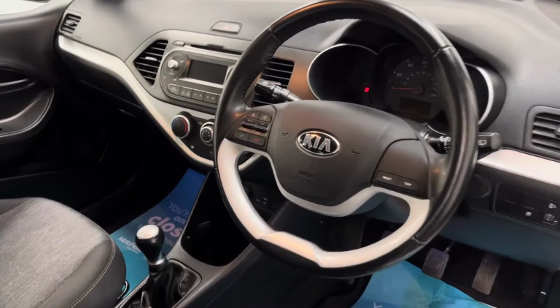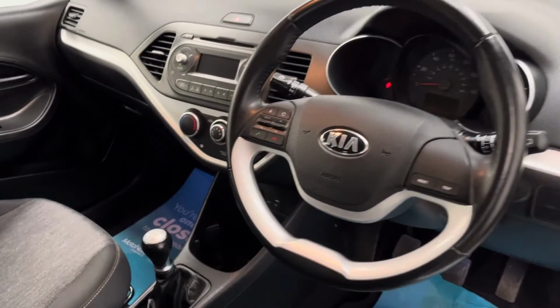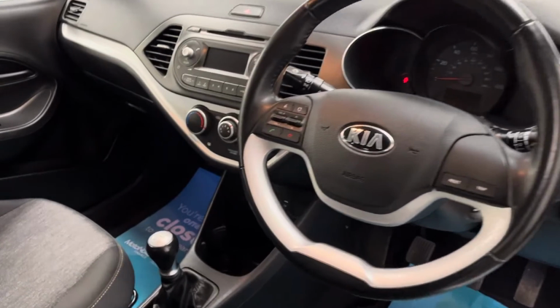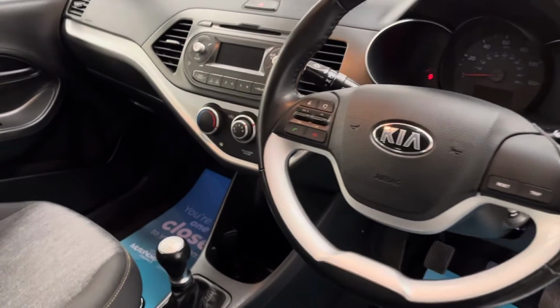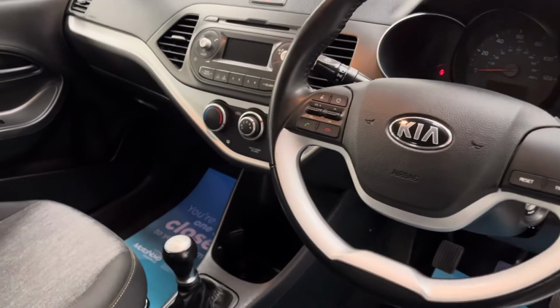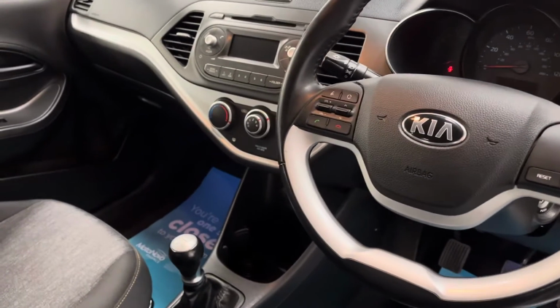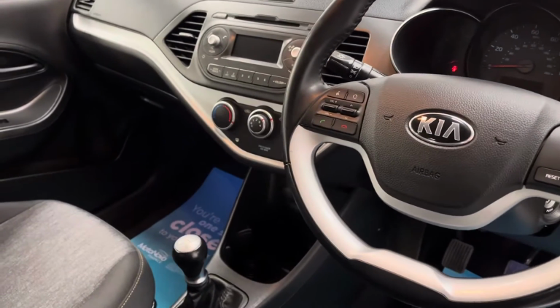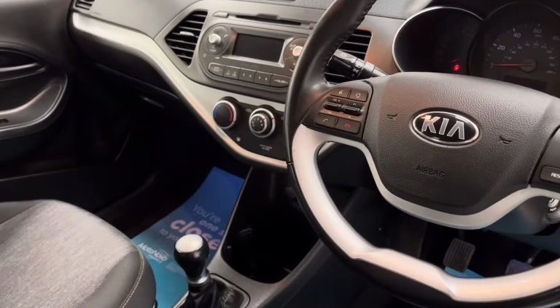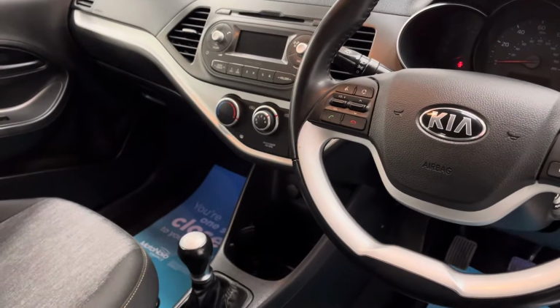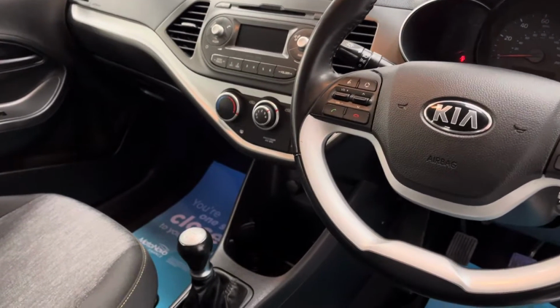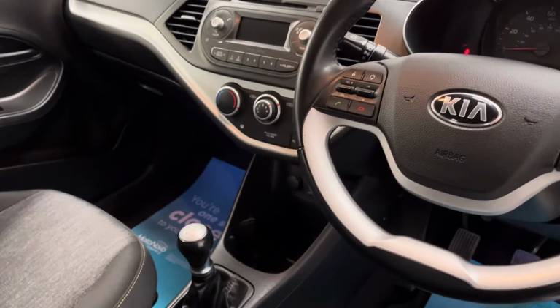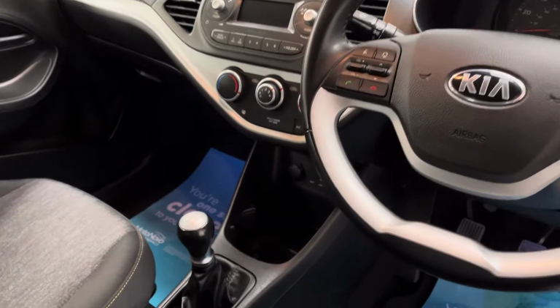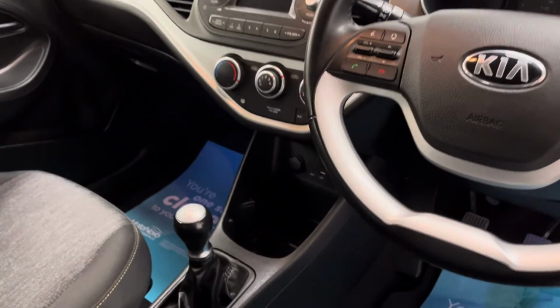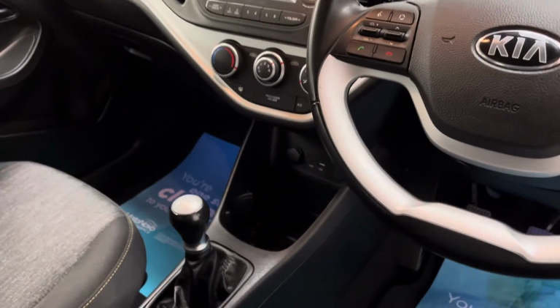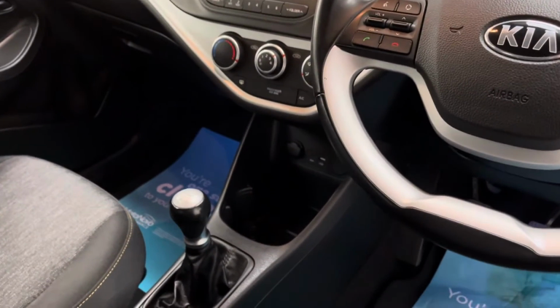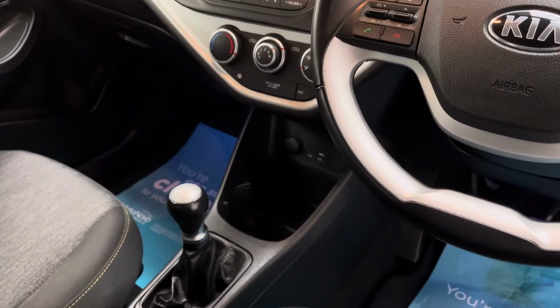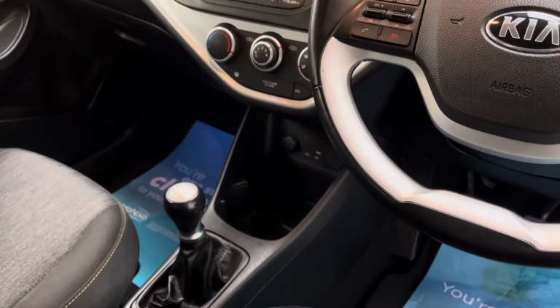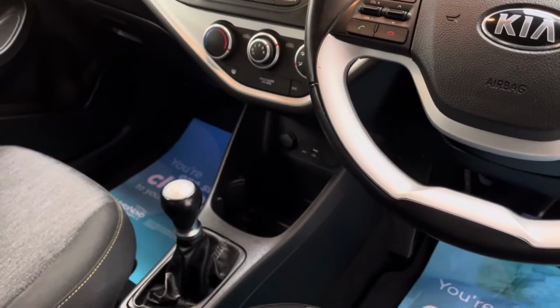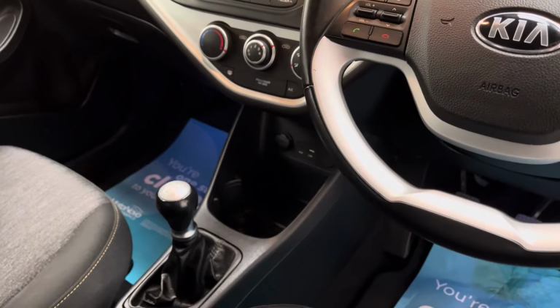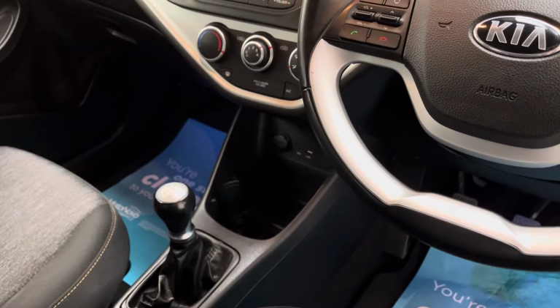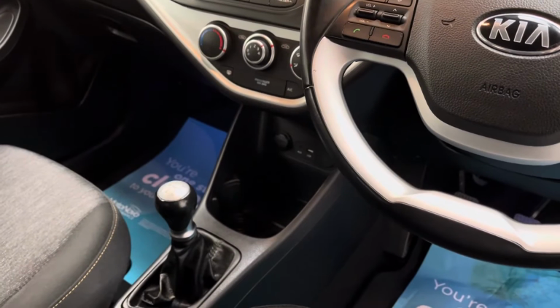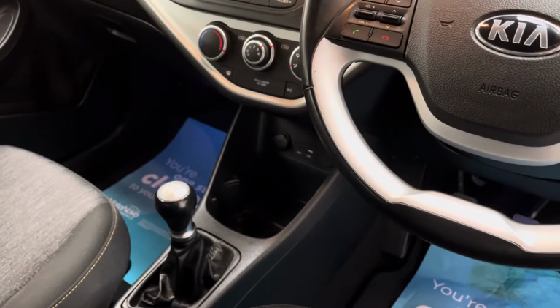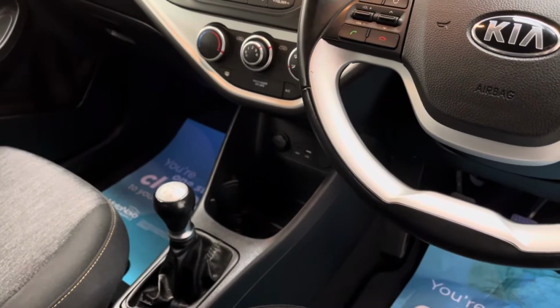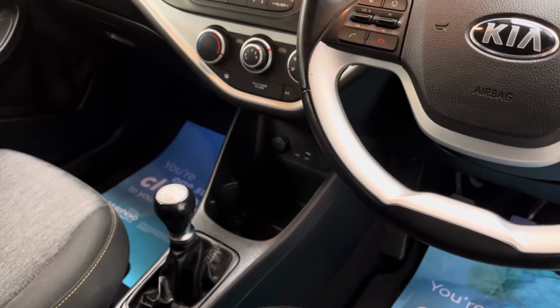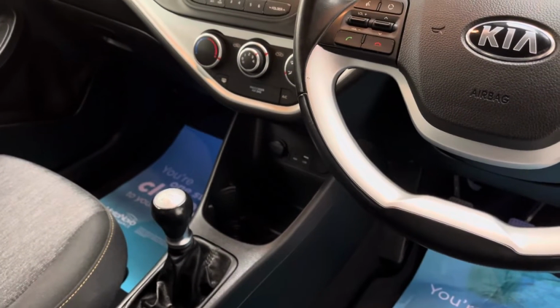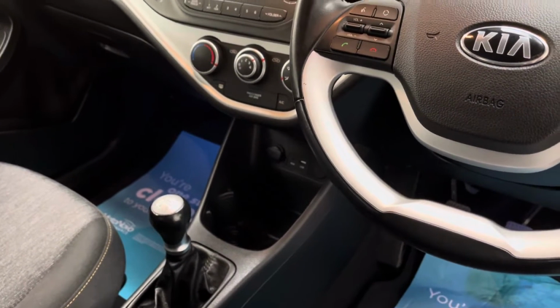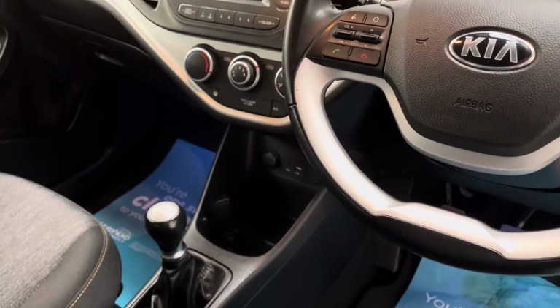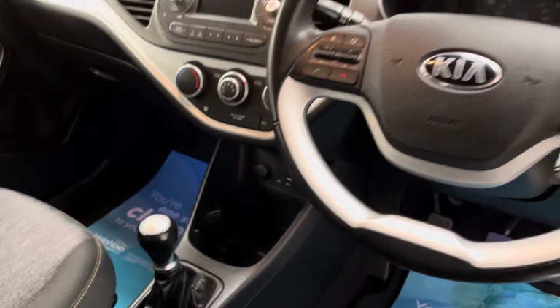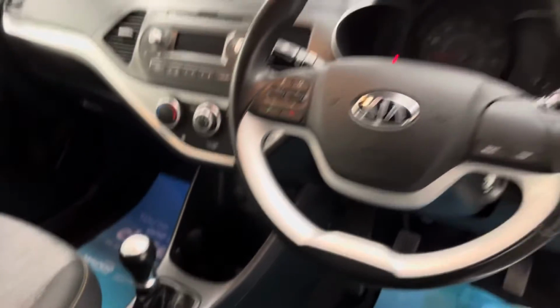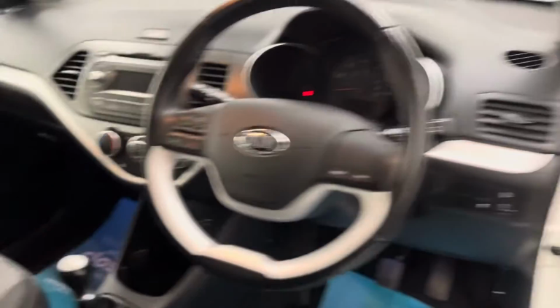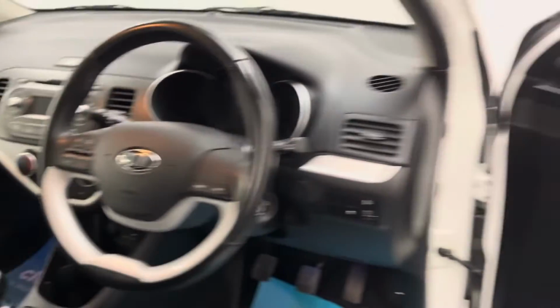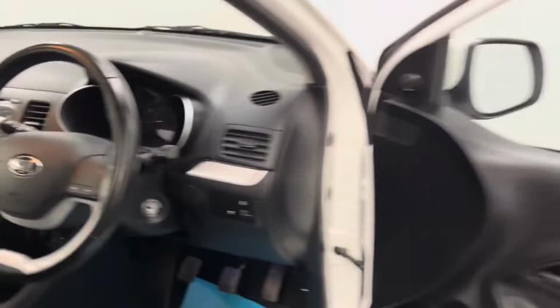The air conditioning controls are below the radio, and in the centre there you've also got your USB and auxiliary sockets as well.